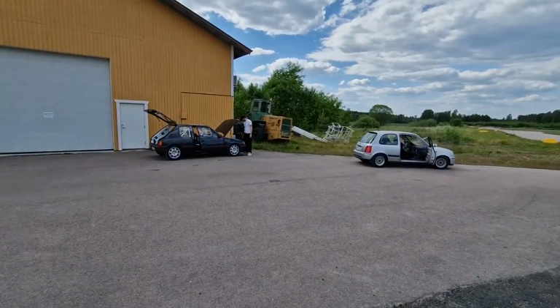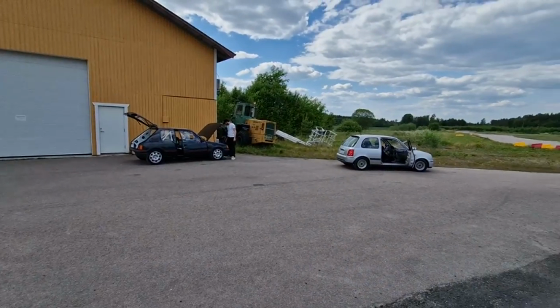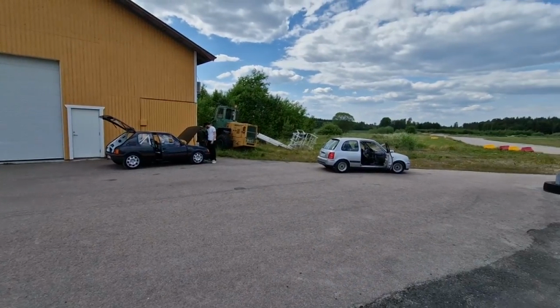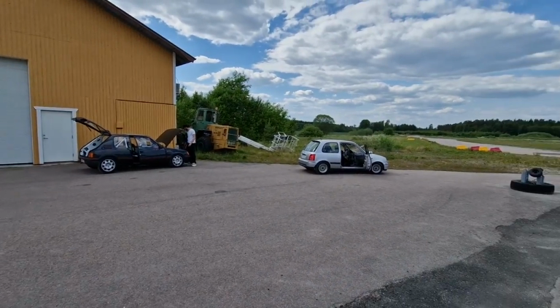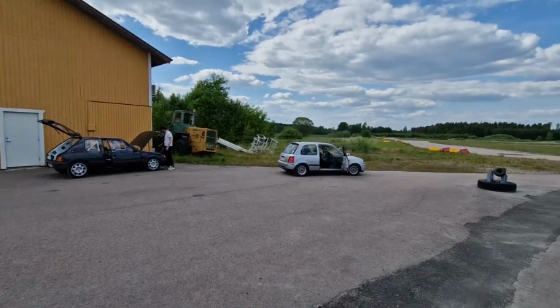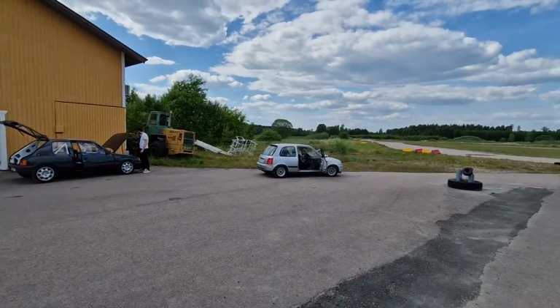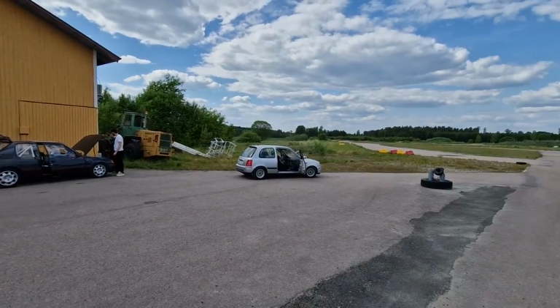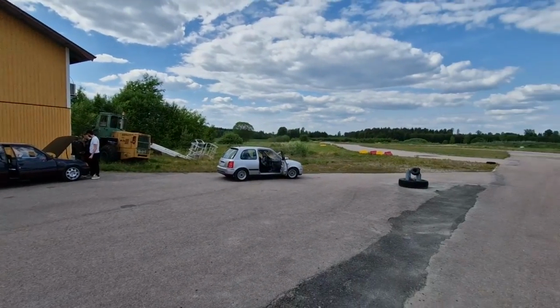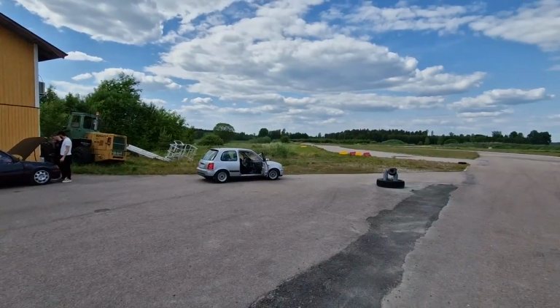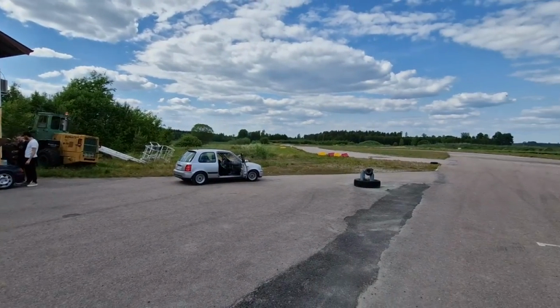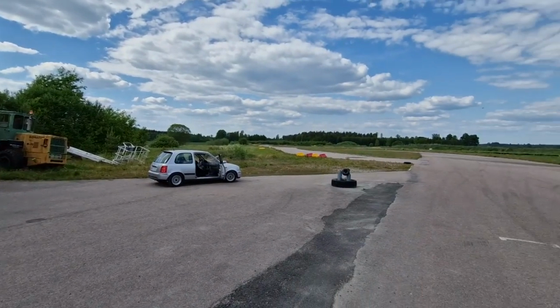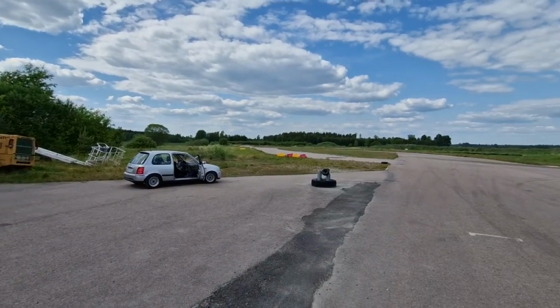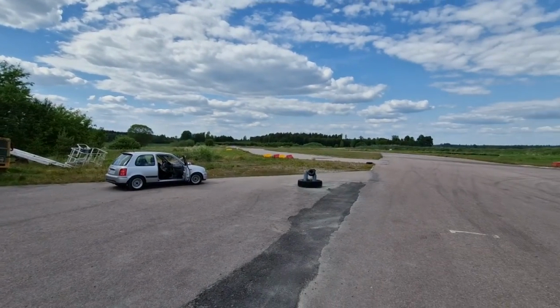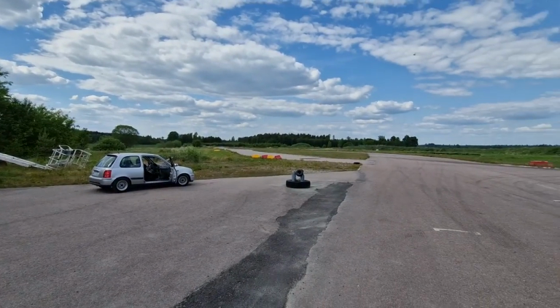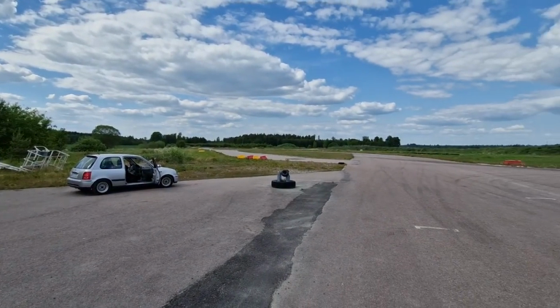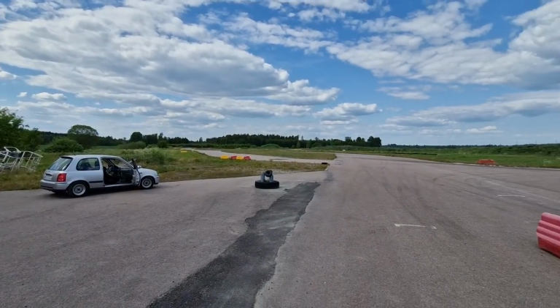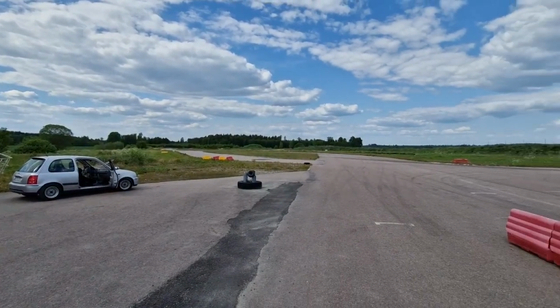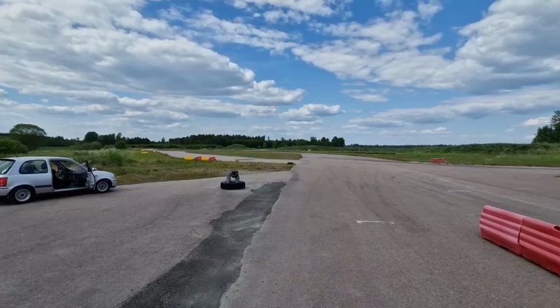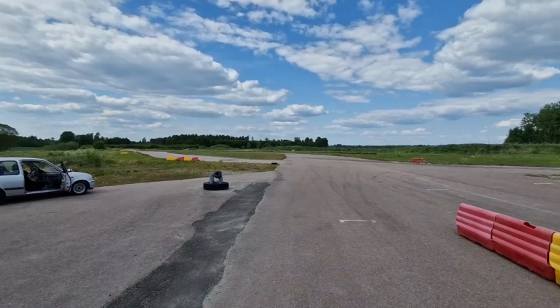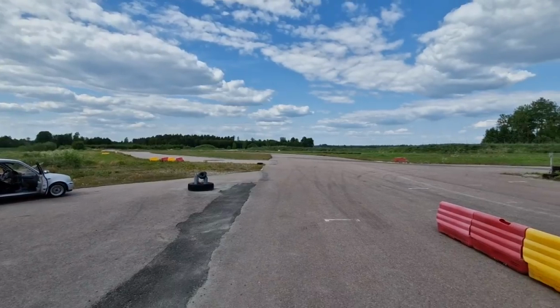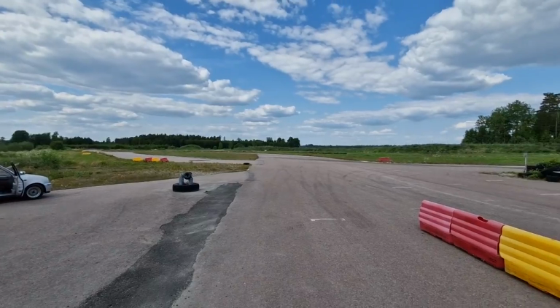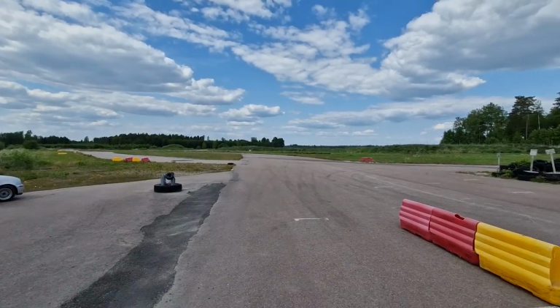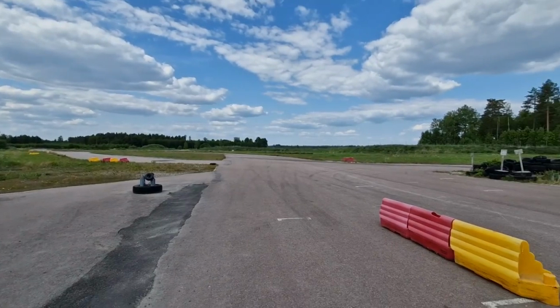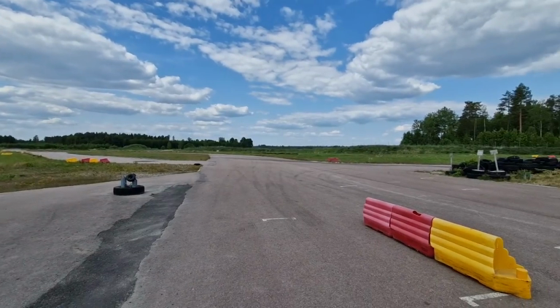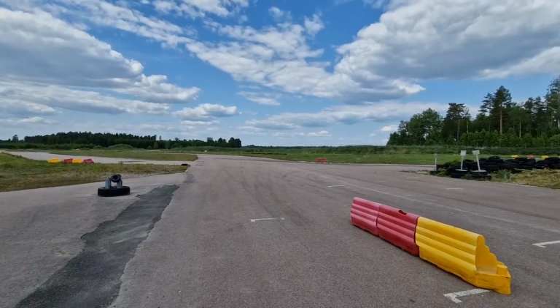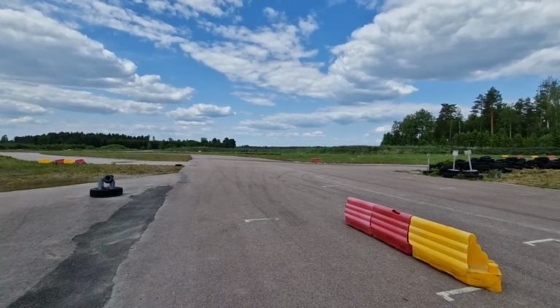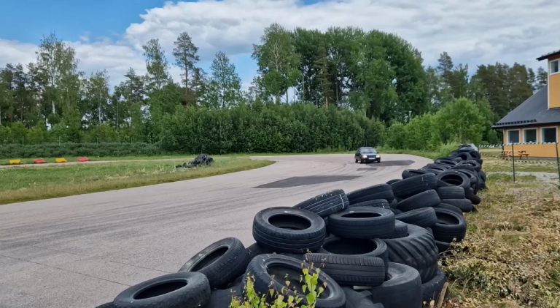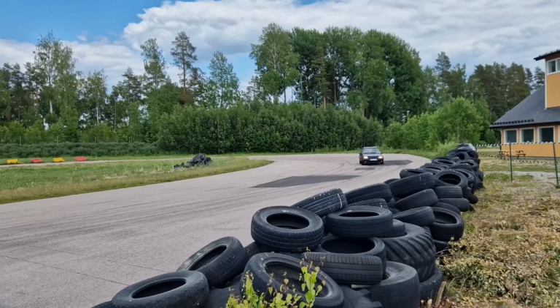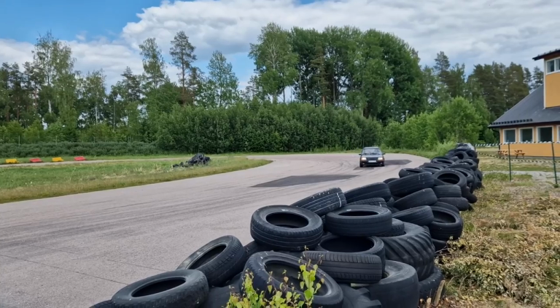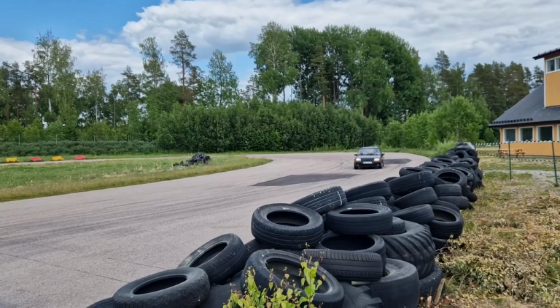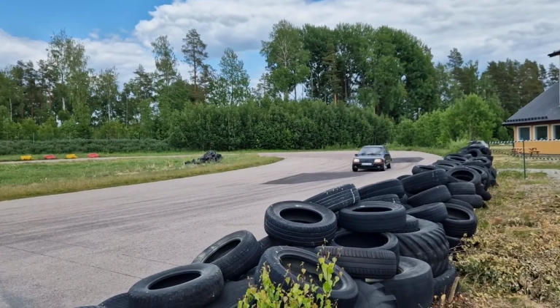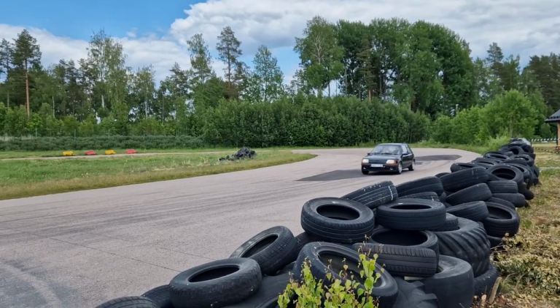After a one-hour drive, we finally arrived at the track. And with me, I brought some friends and their really cool 205 GTI.